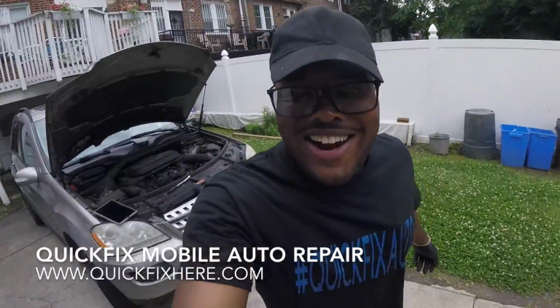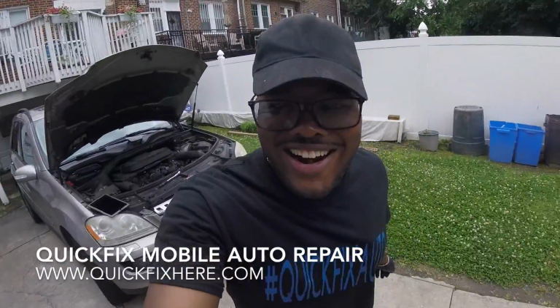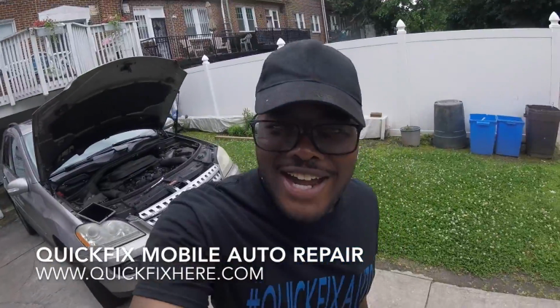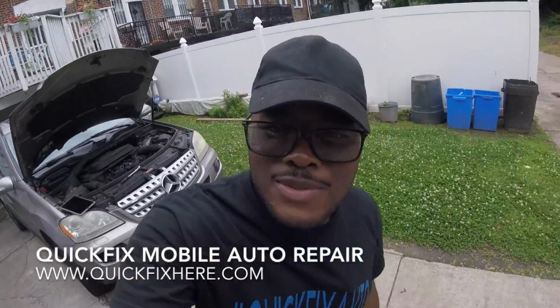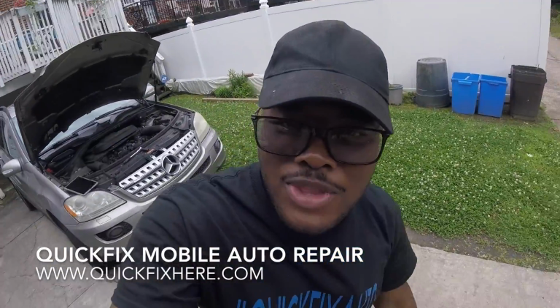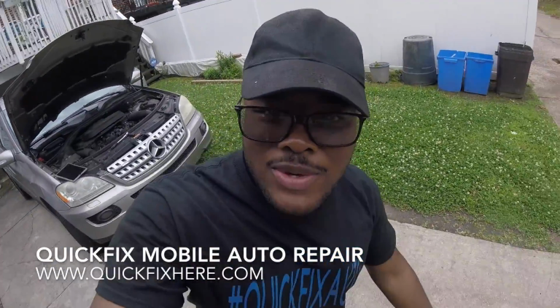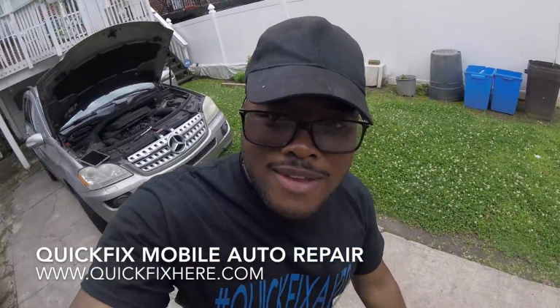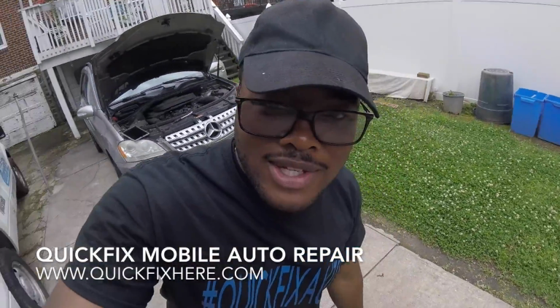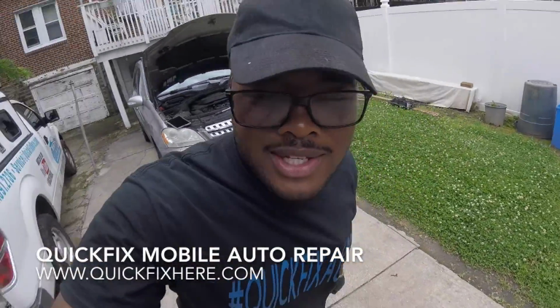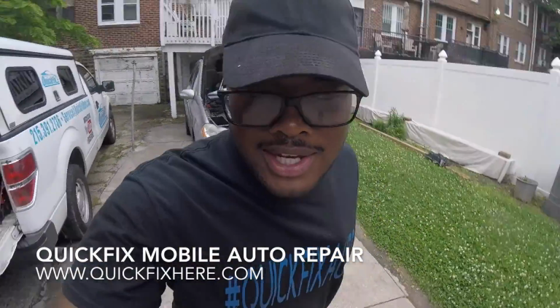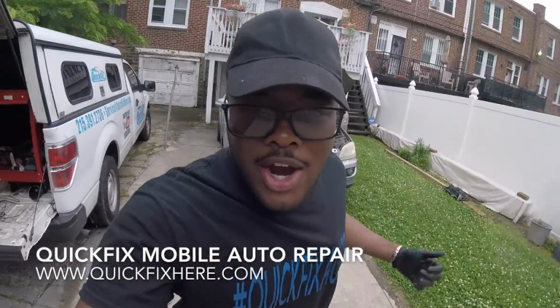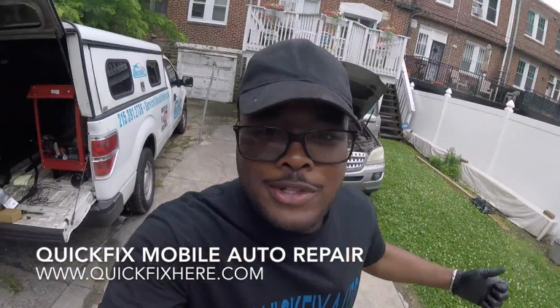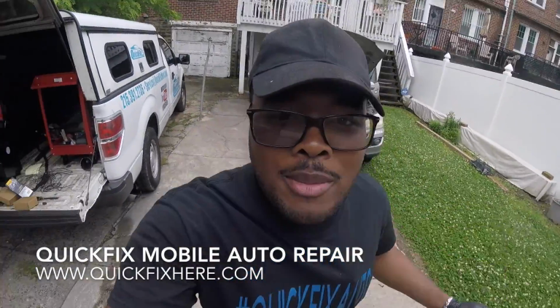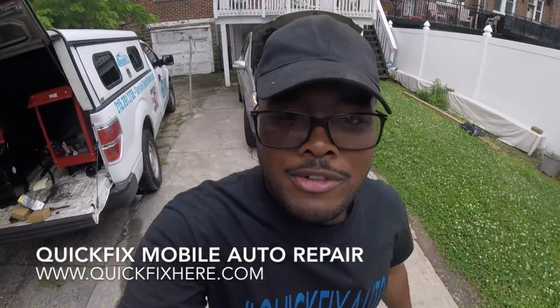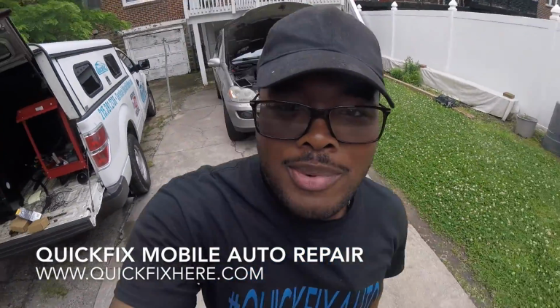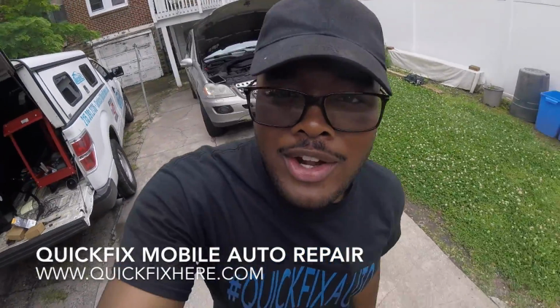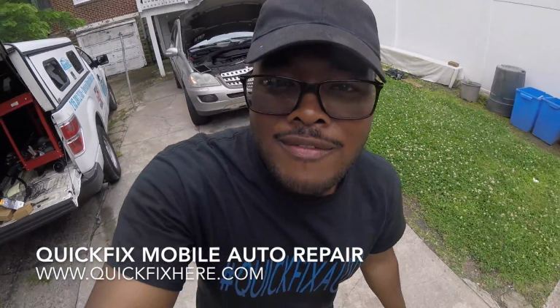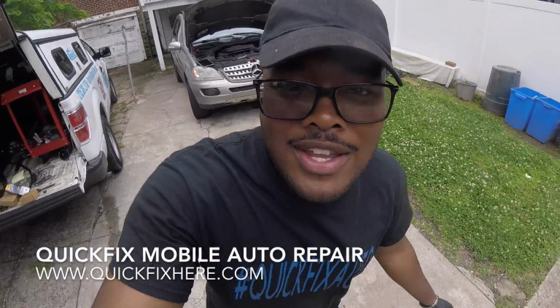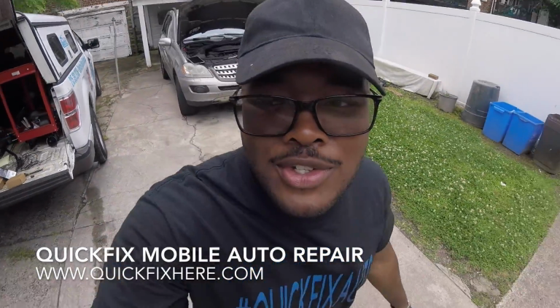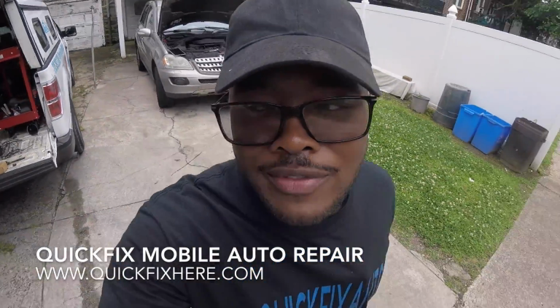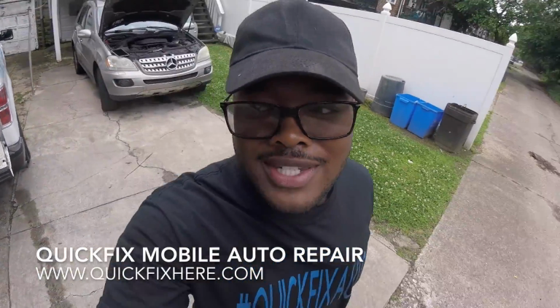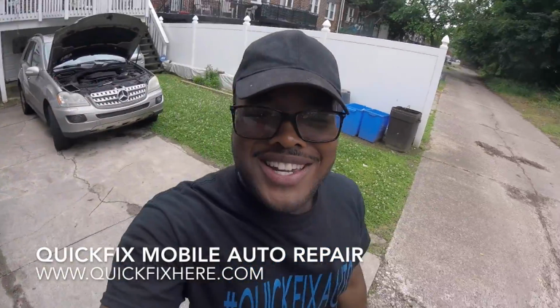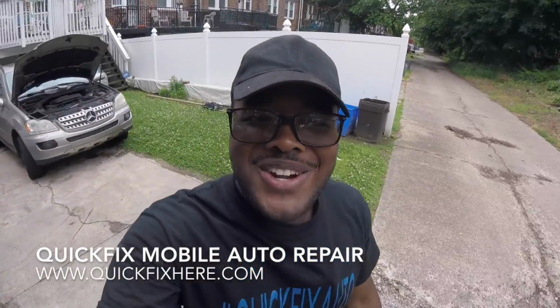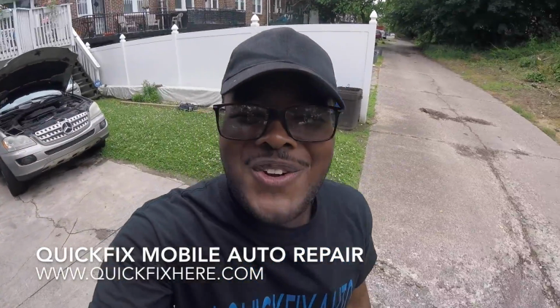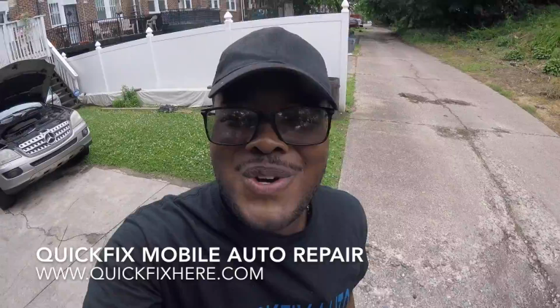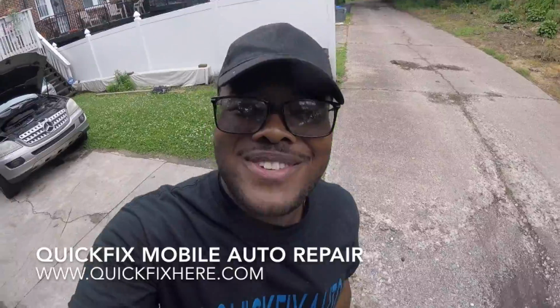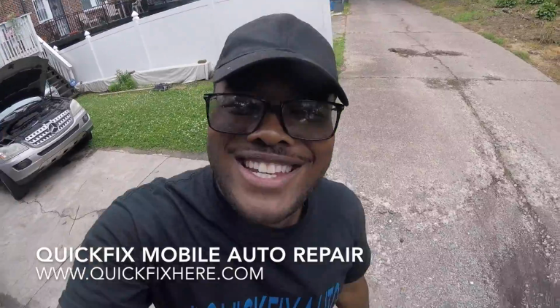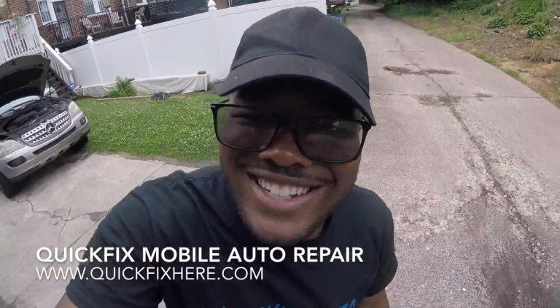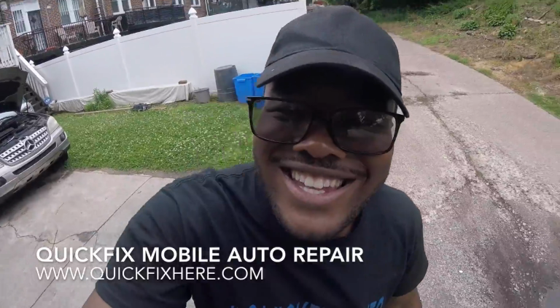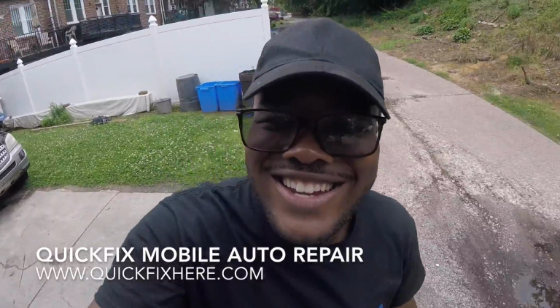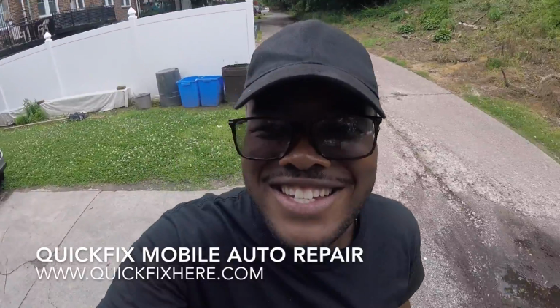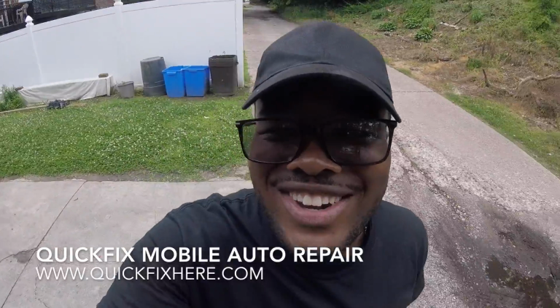Alright guys, well there you have it. Always remember, for better, faster service — Quick Fix Here. Thank you guys, bye.